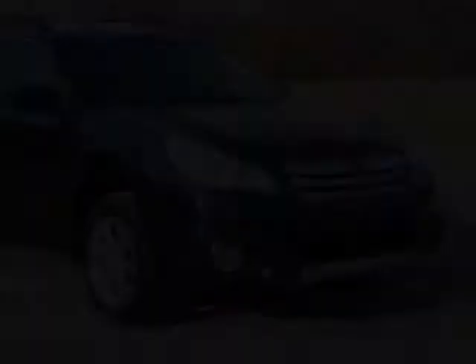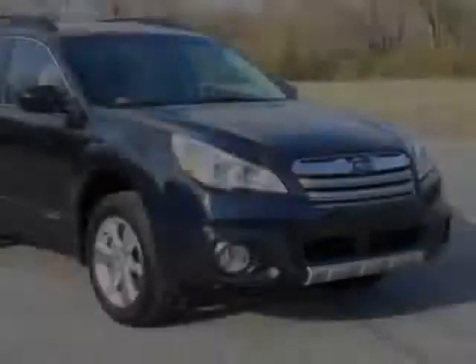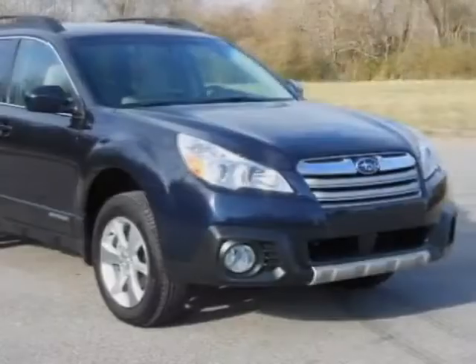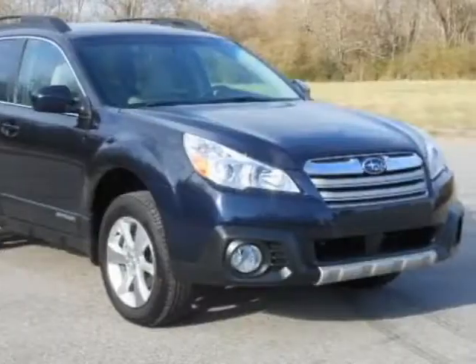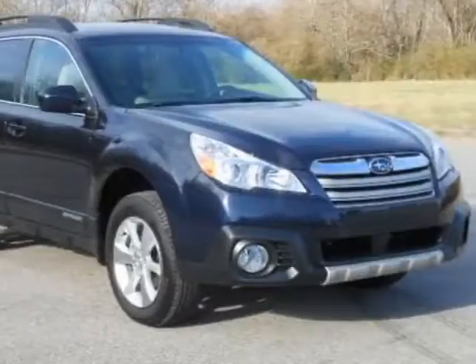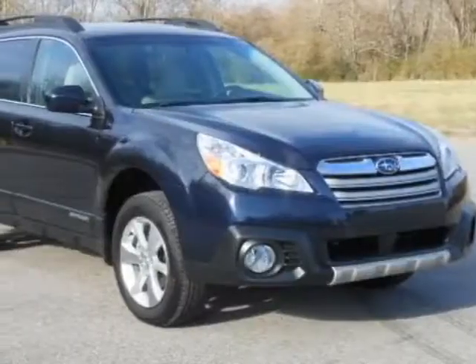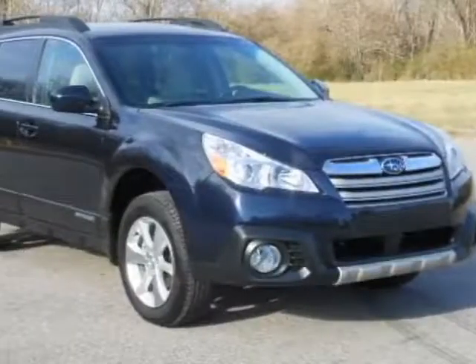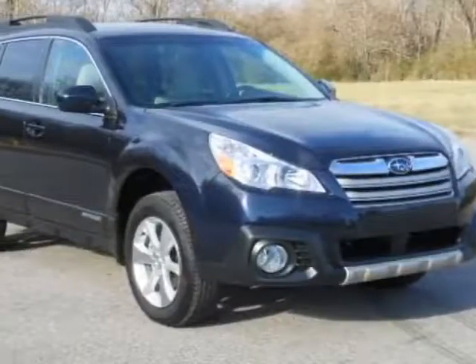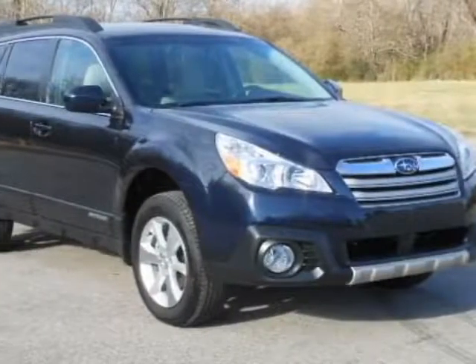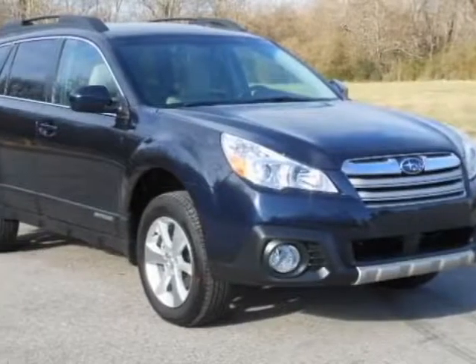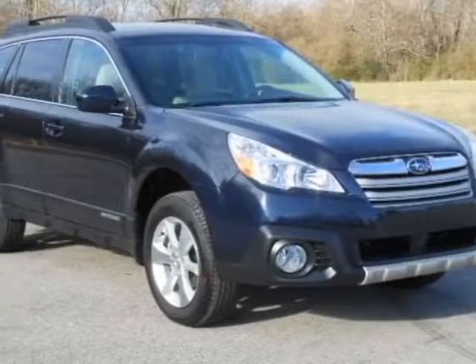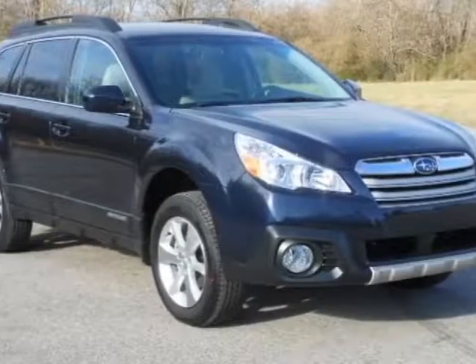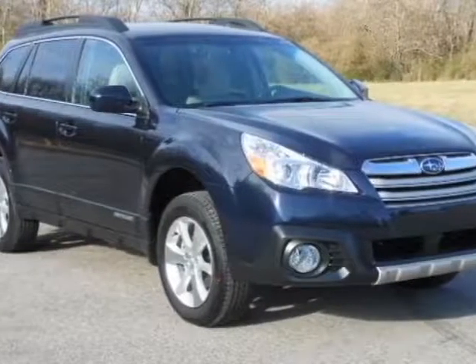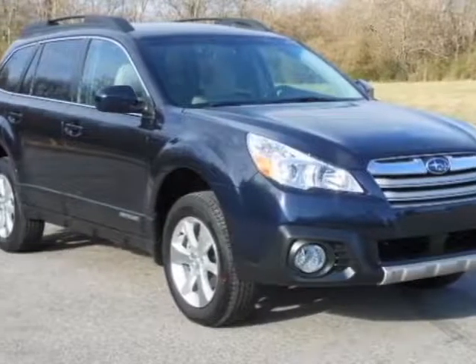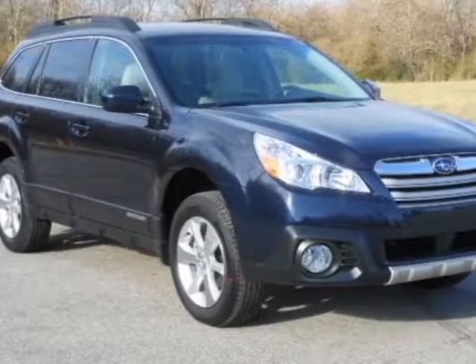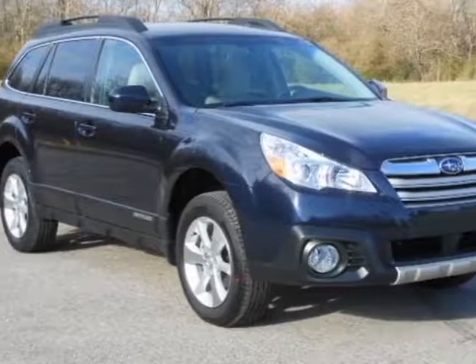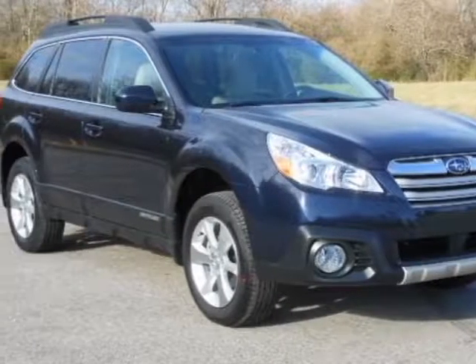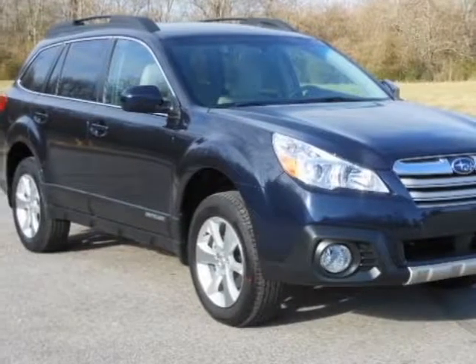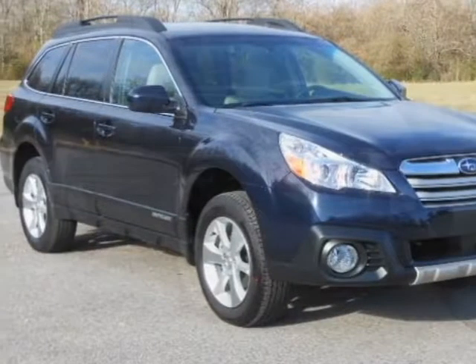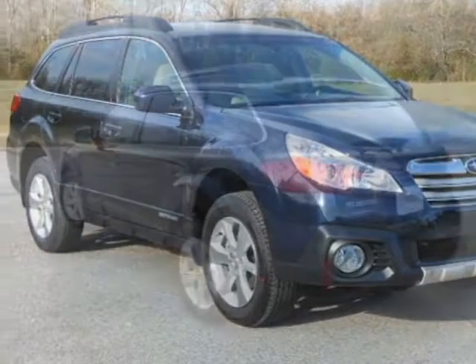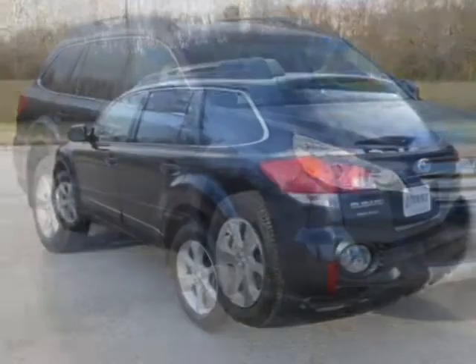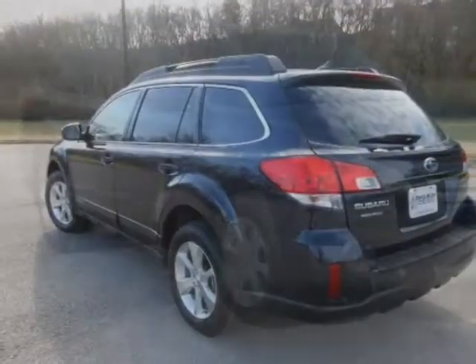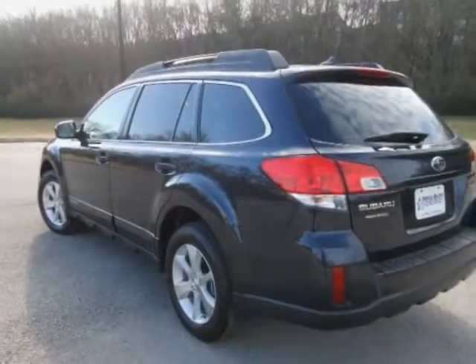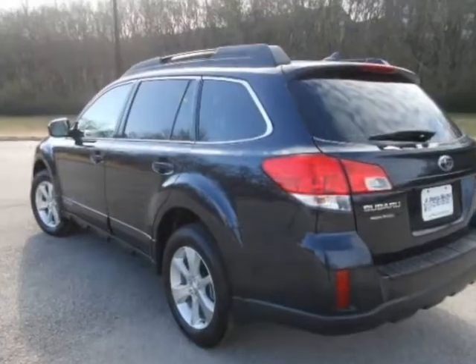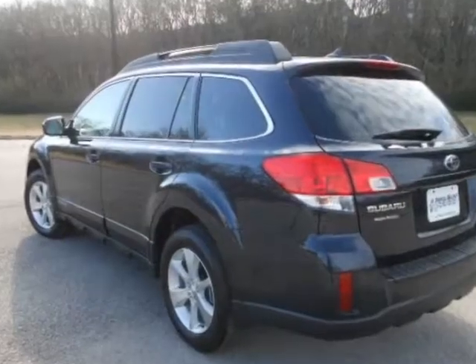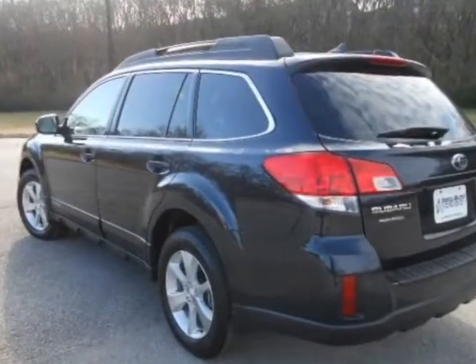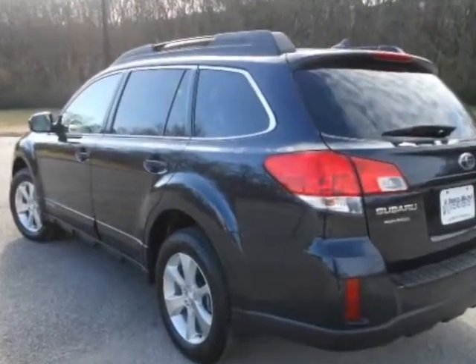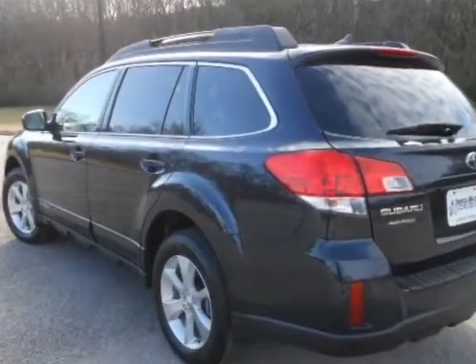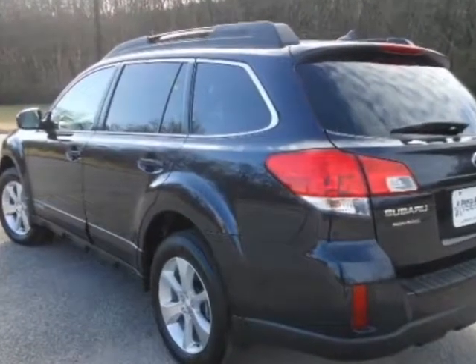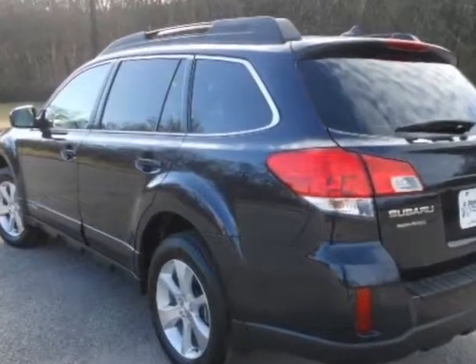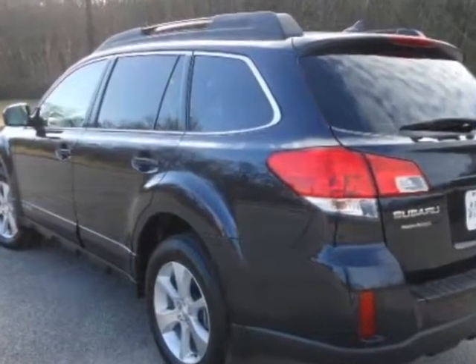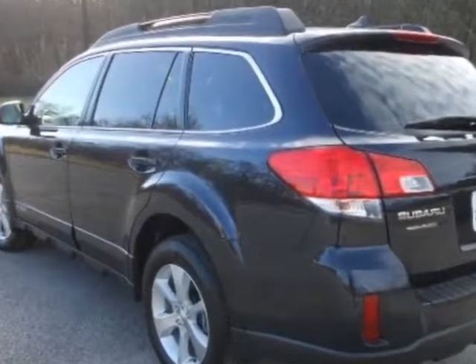Look at this new 2013 Subaru Outback. For your protection, this vehicle has a full factory warranty.